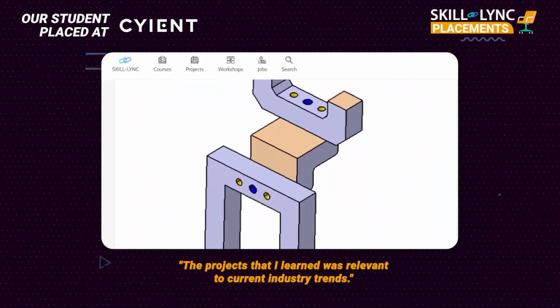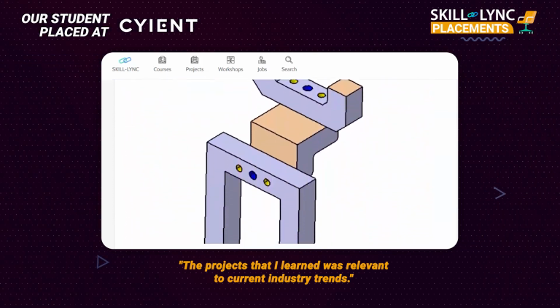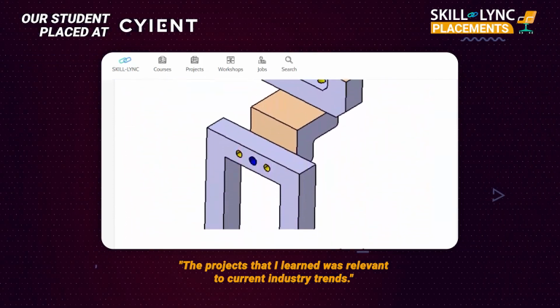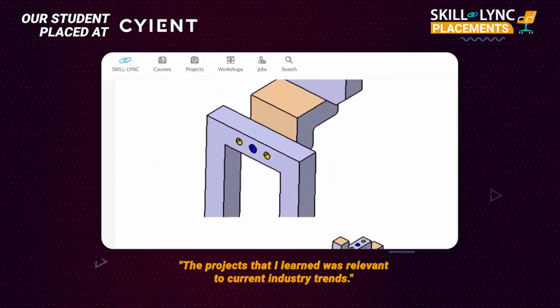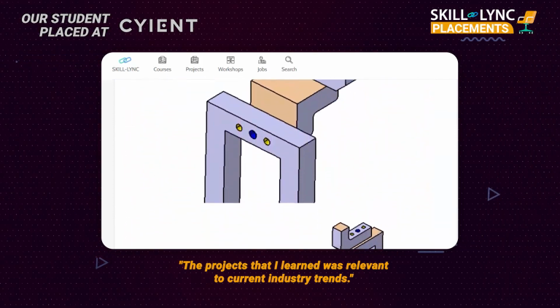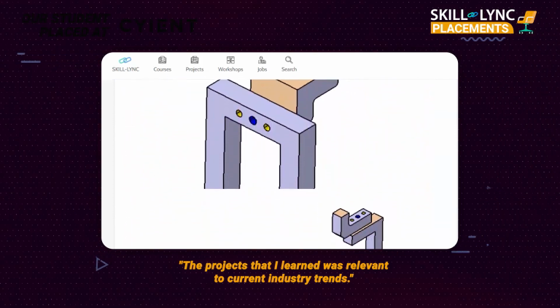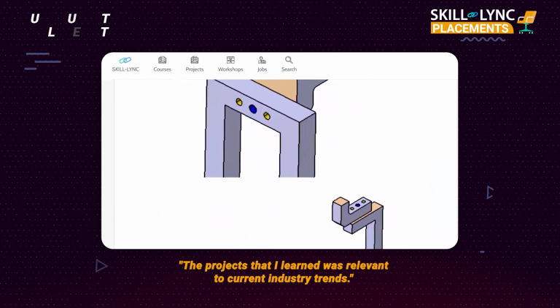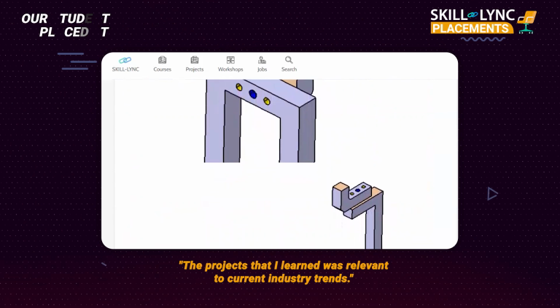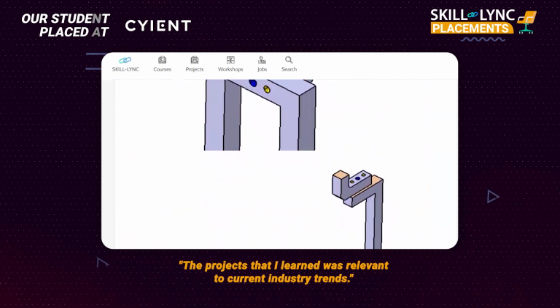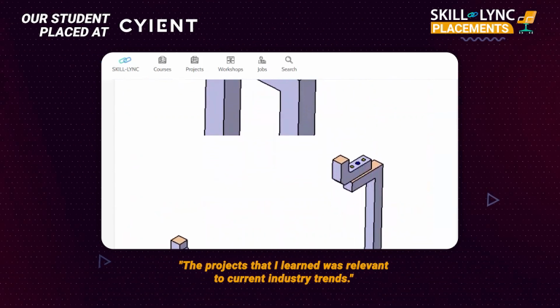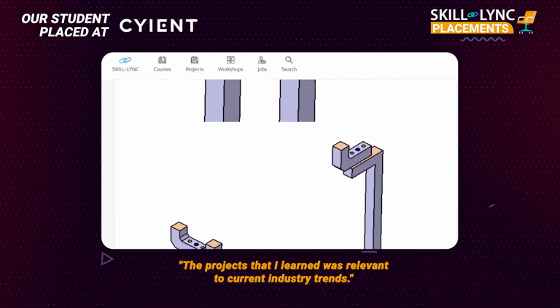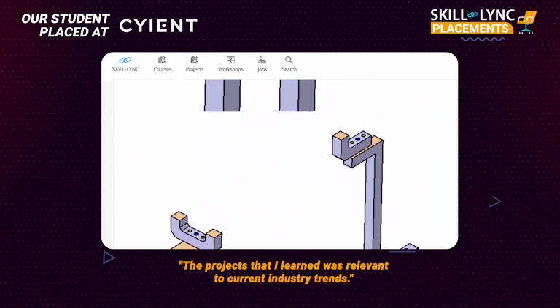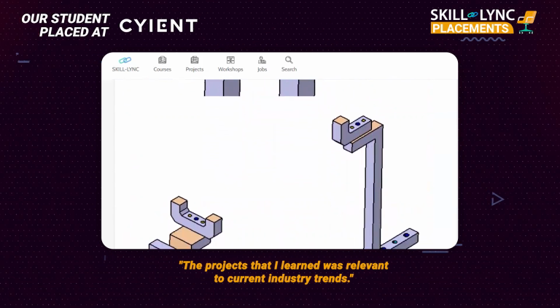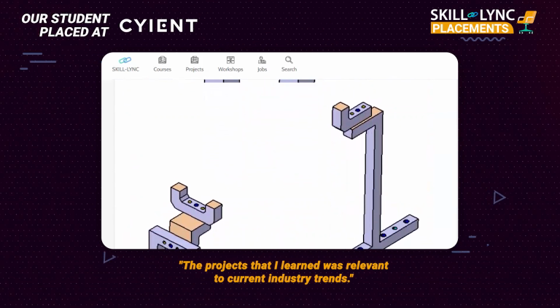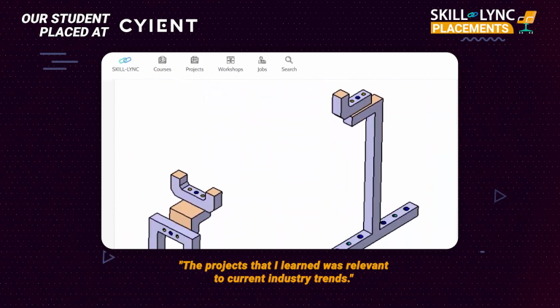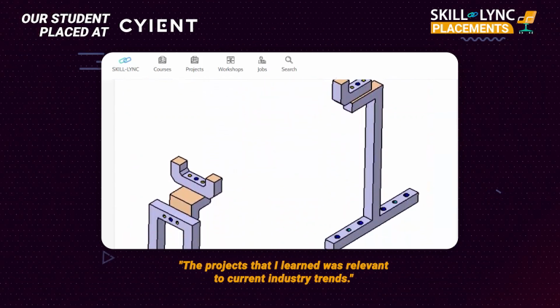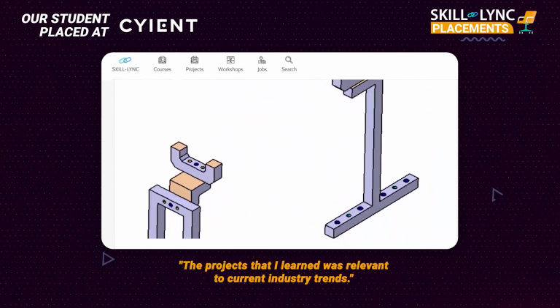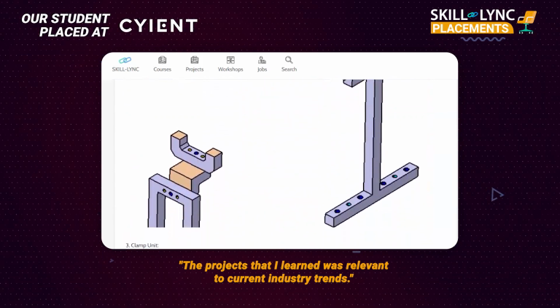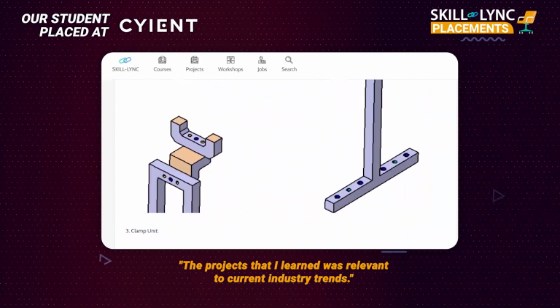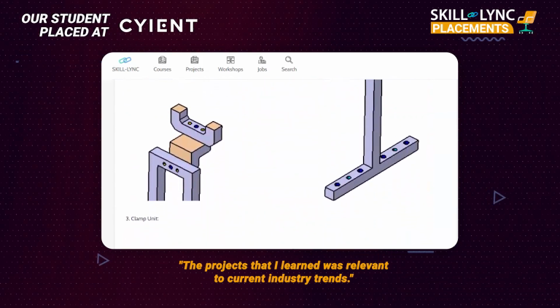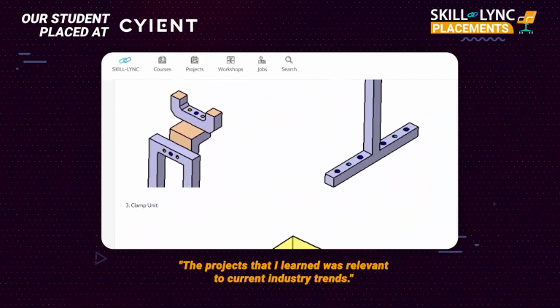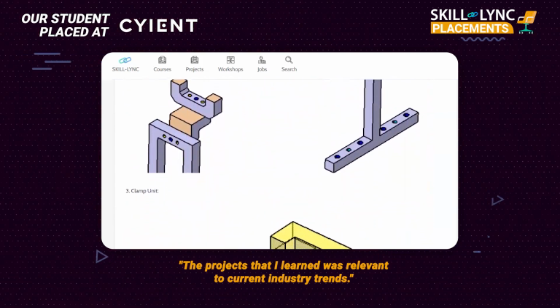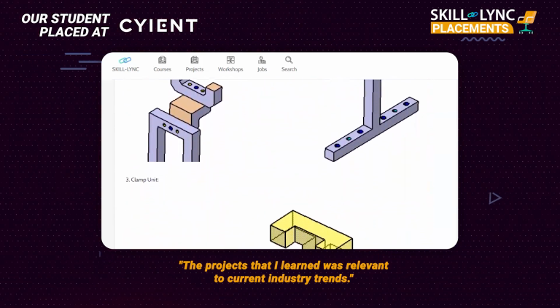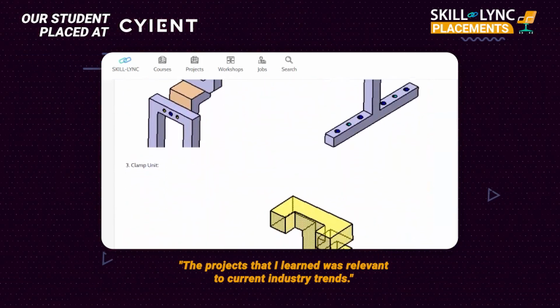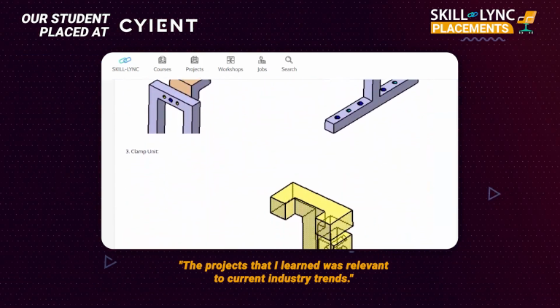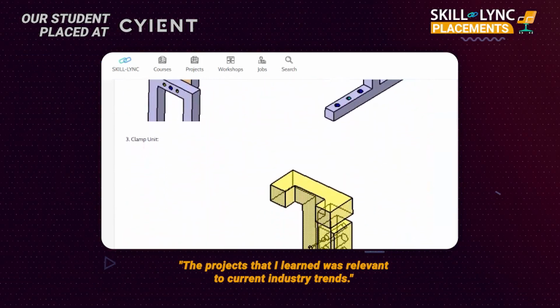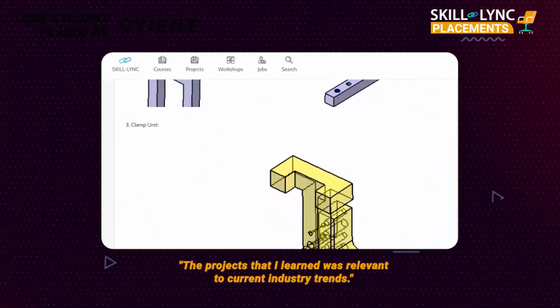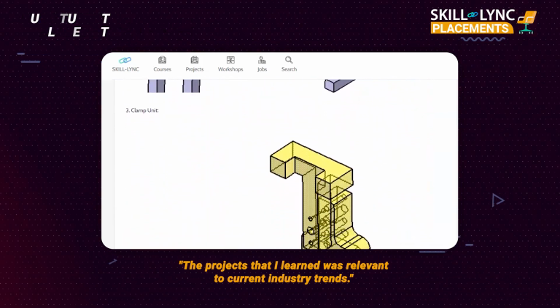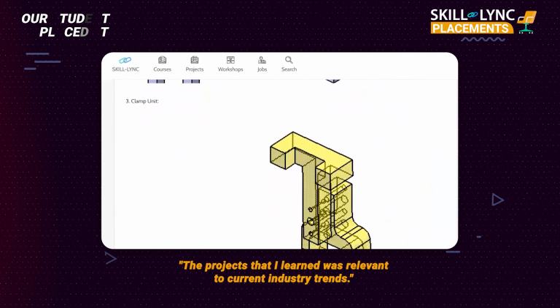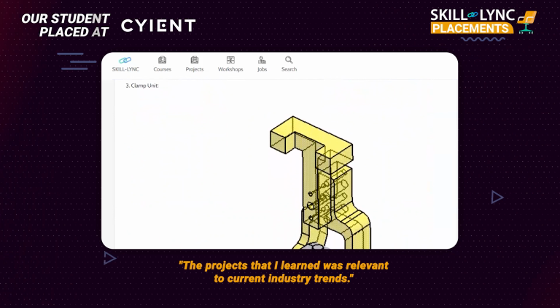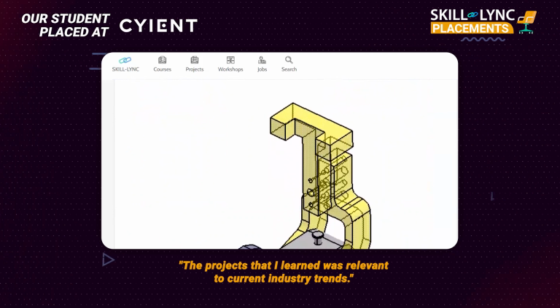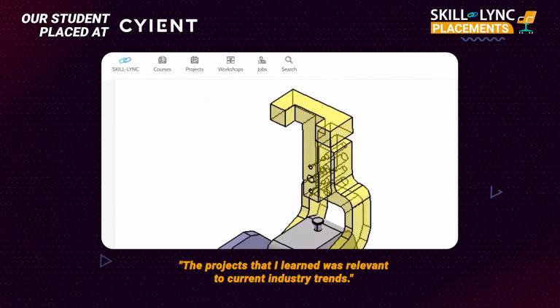I should say Skilllink is pretty good and the projects are very well designed in that sense.